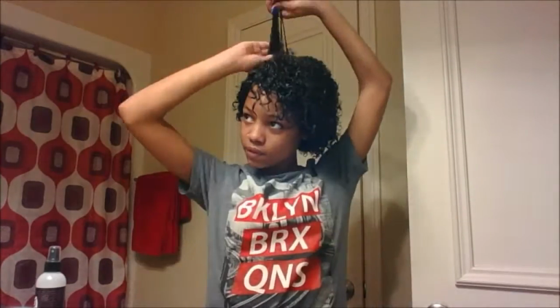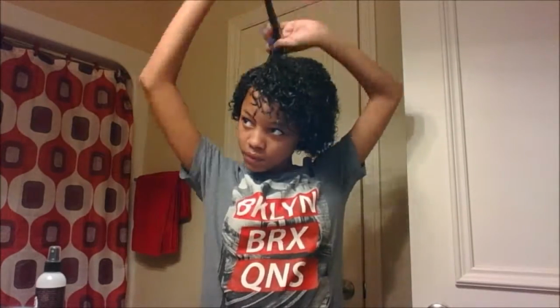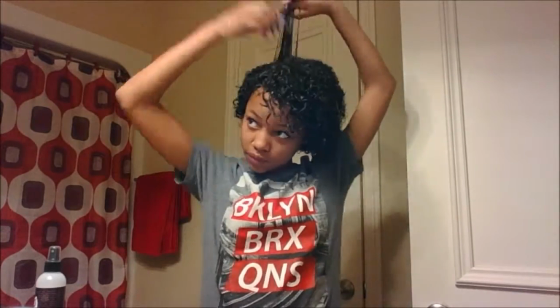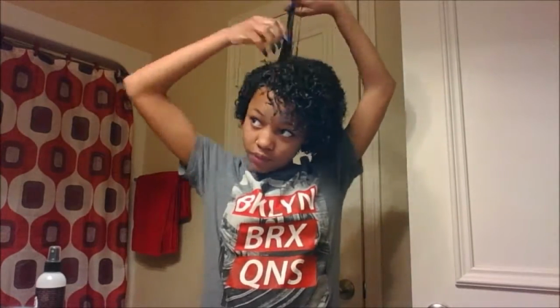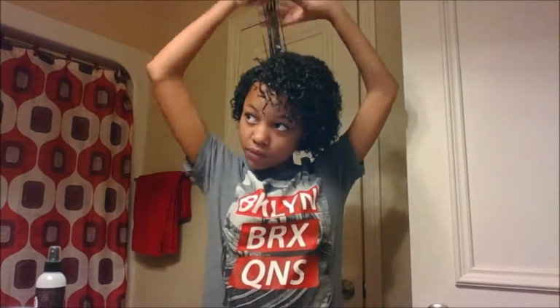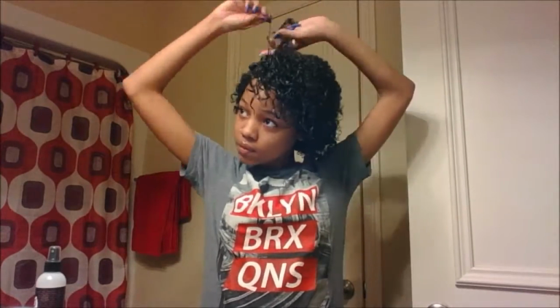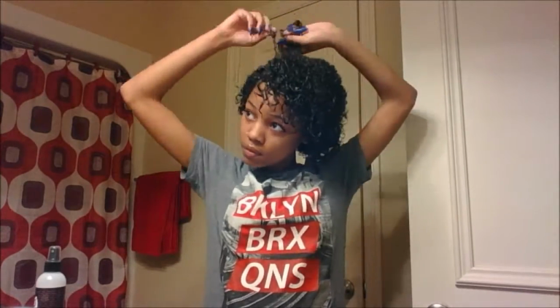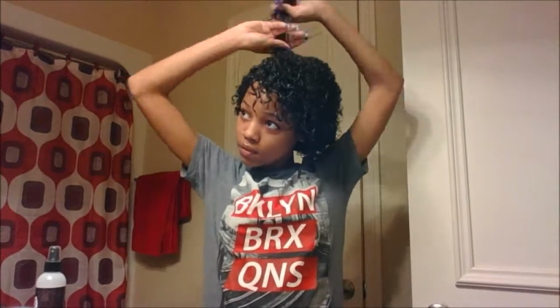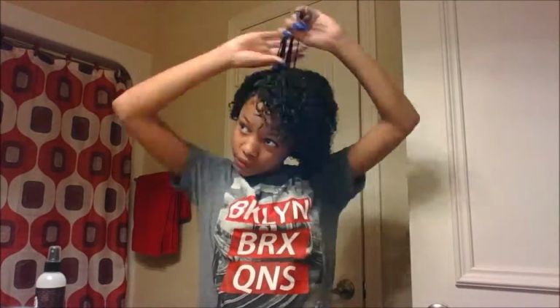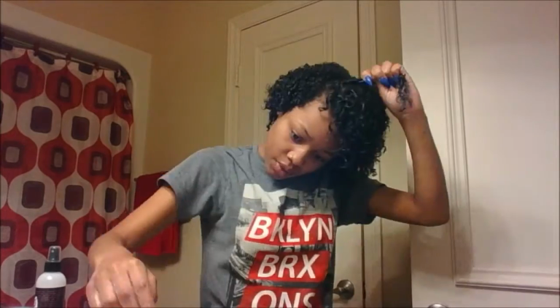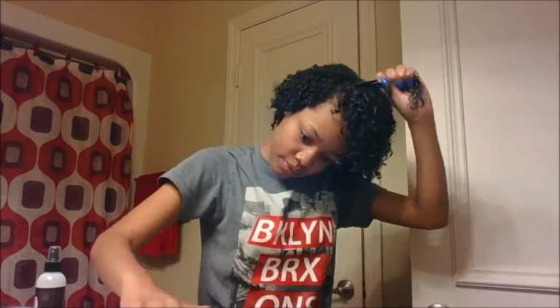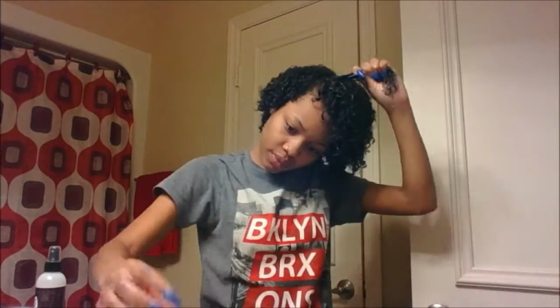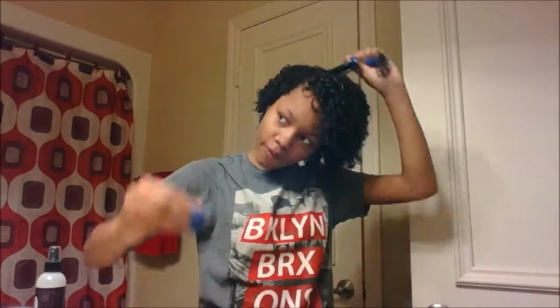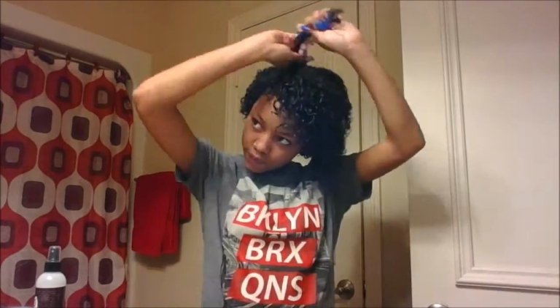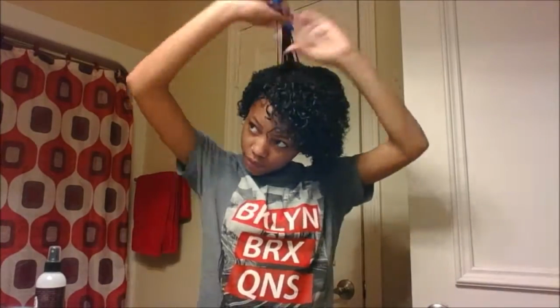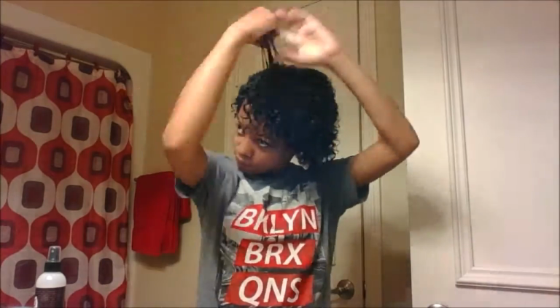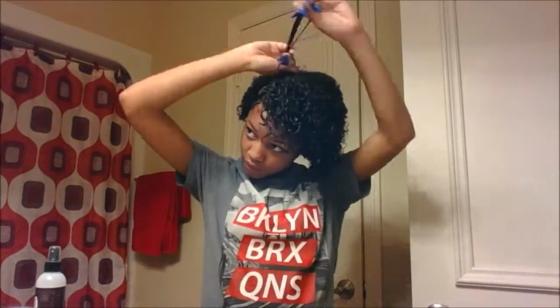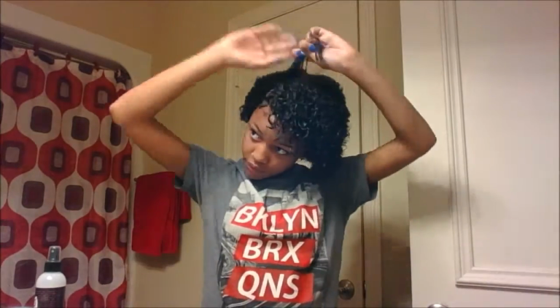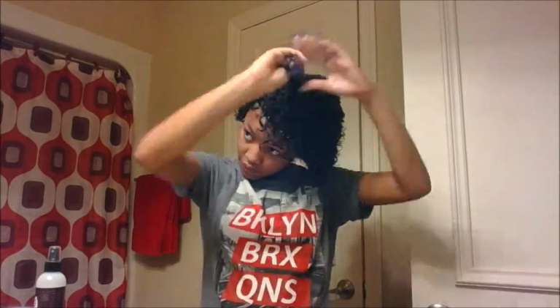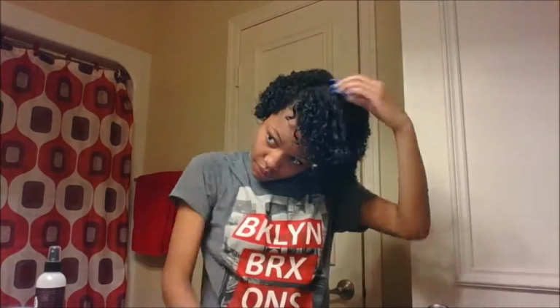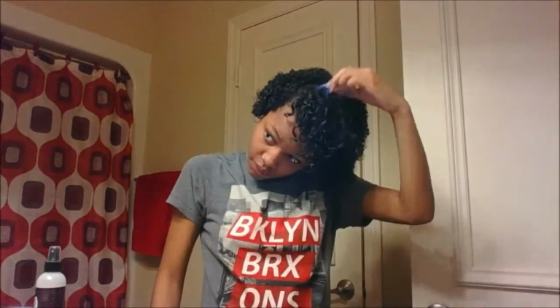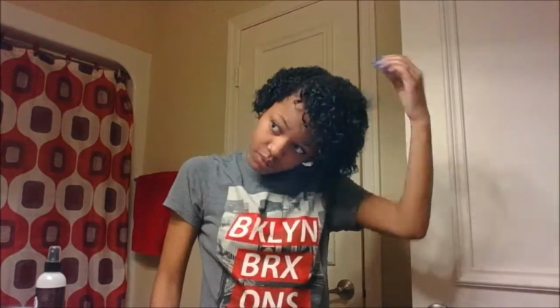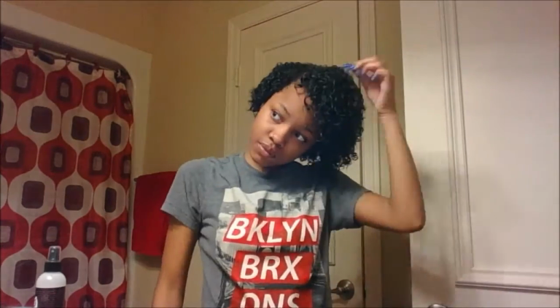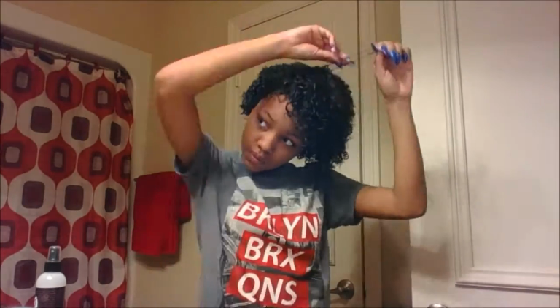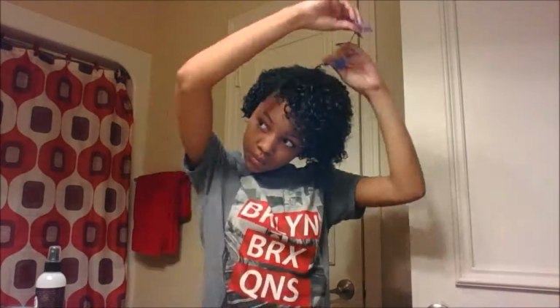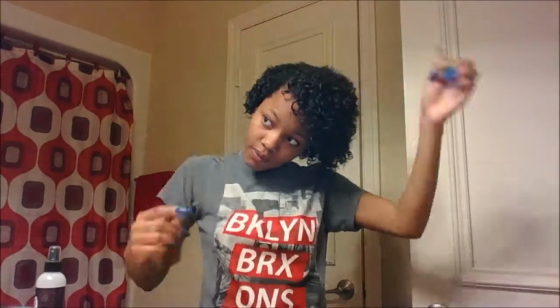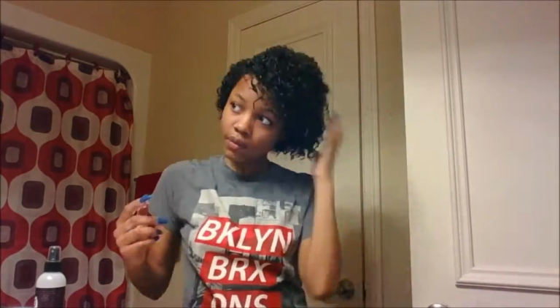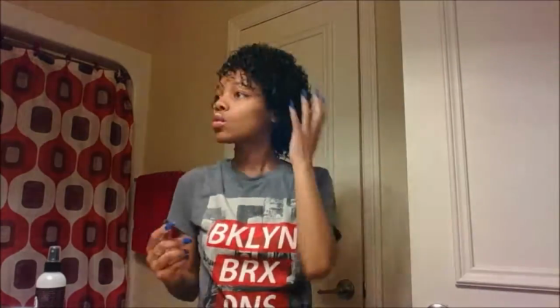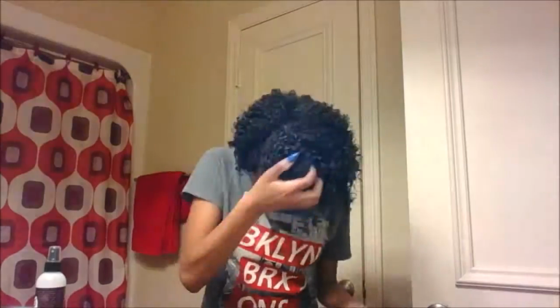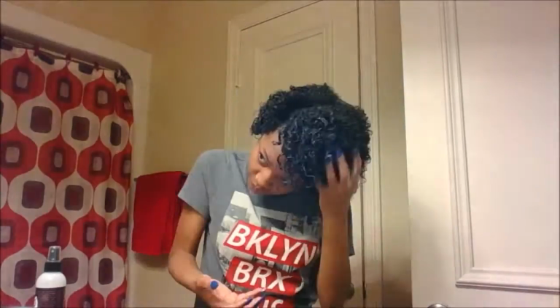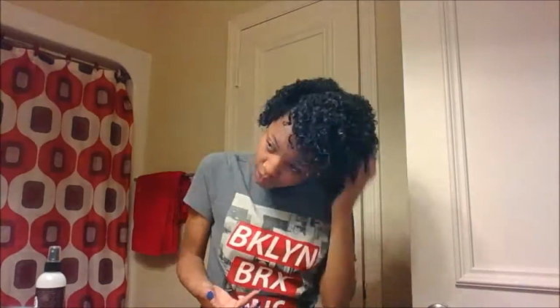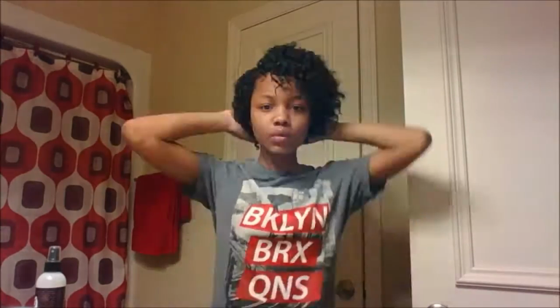I've seen a lot of people on YouTube diffuse their hair, but for me, I just let my hair naturally air dry.